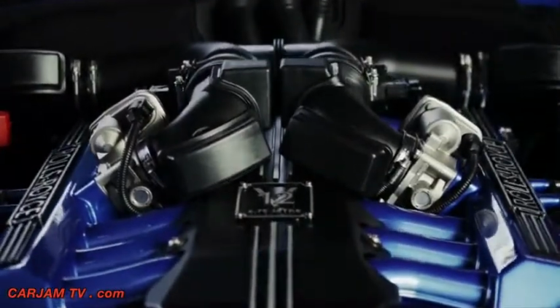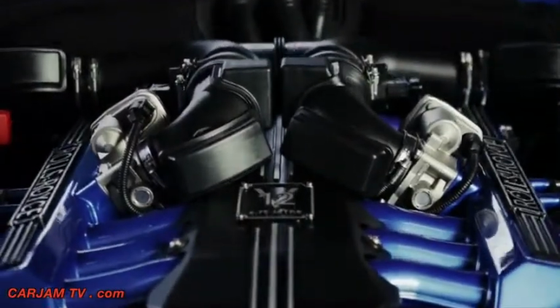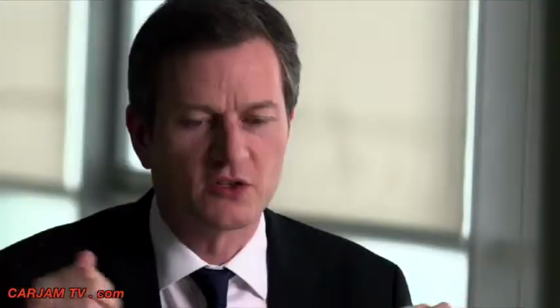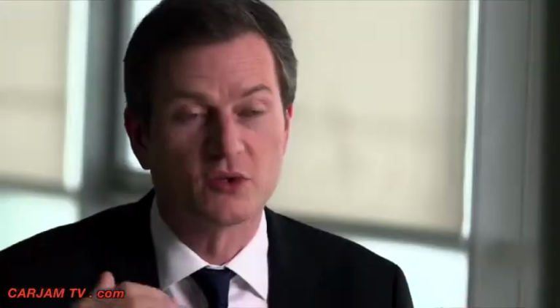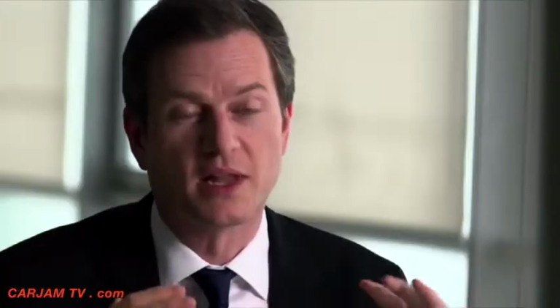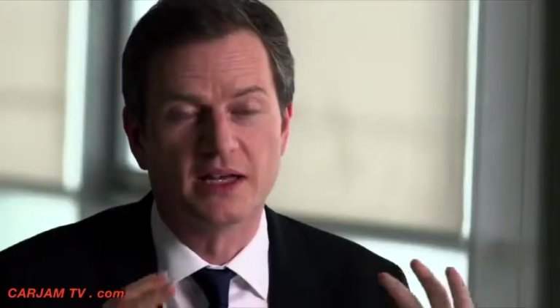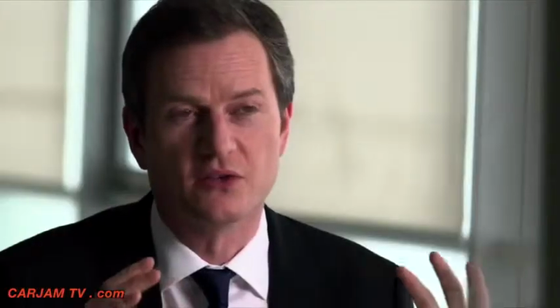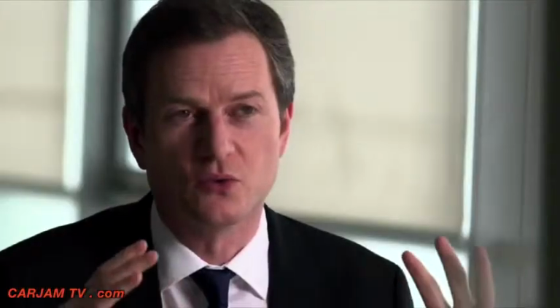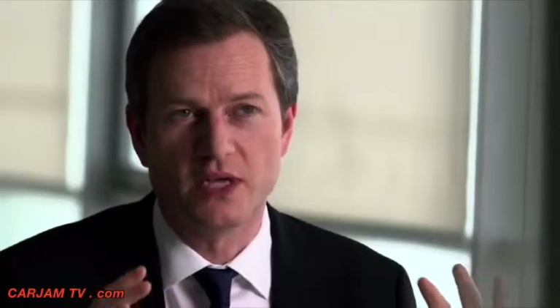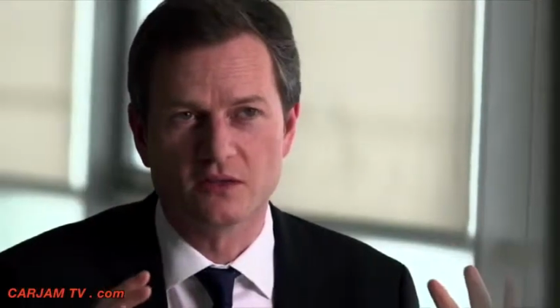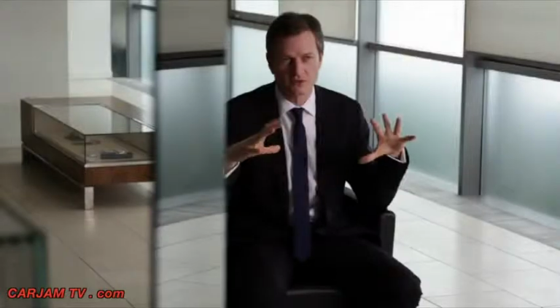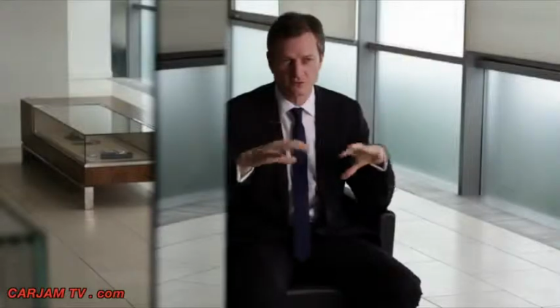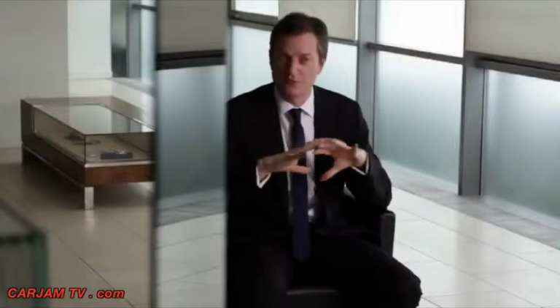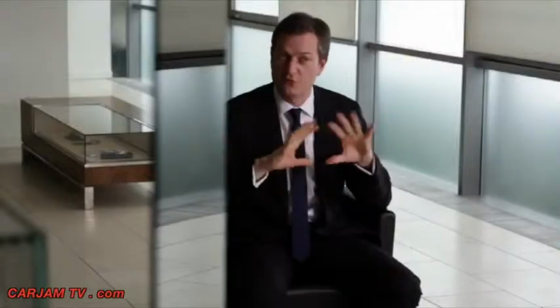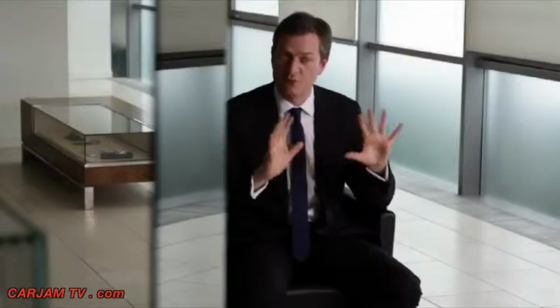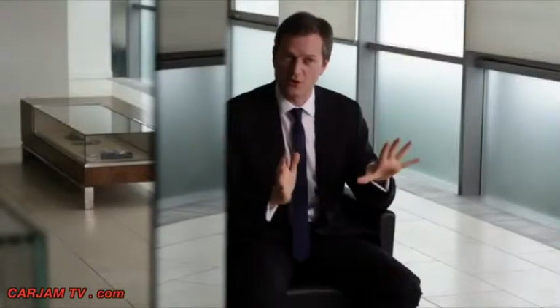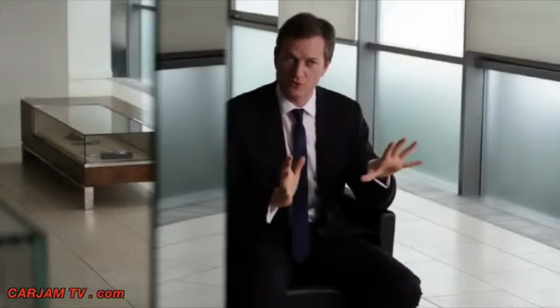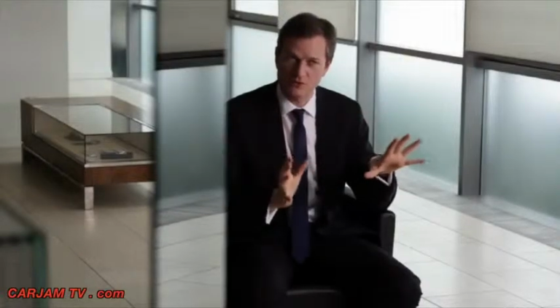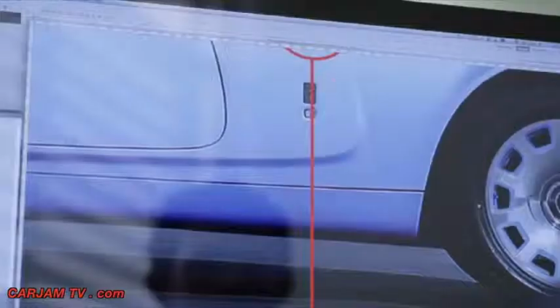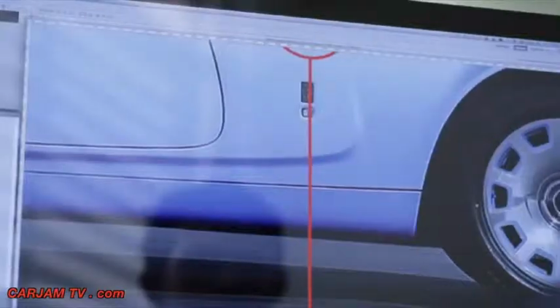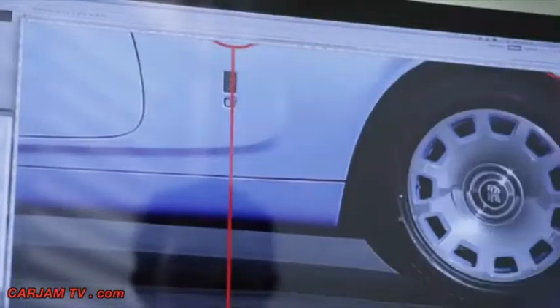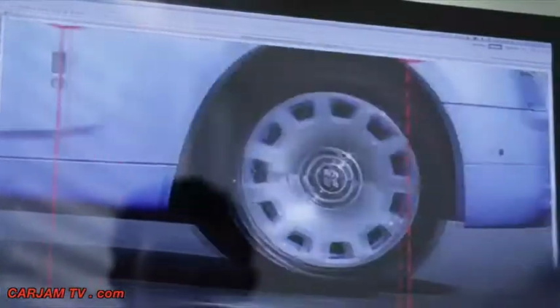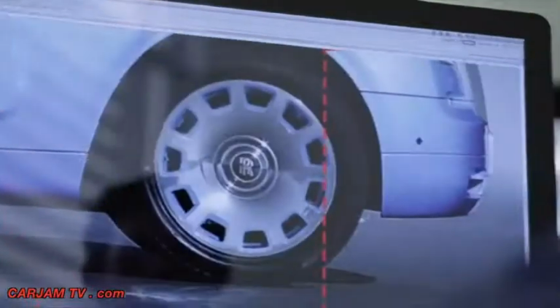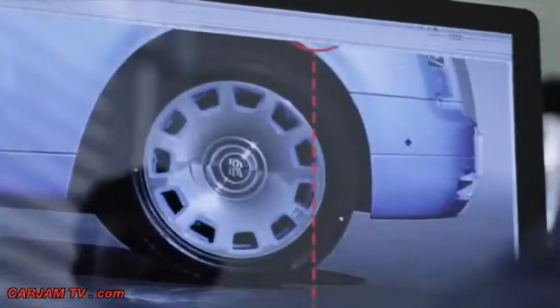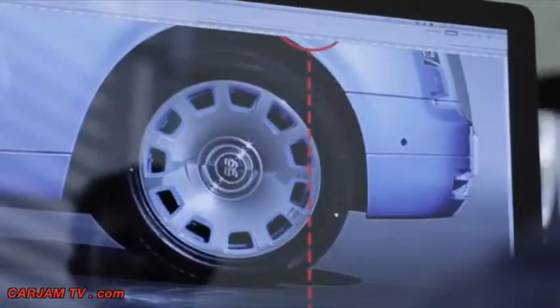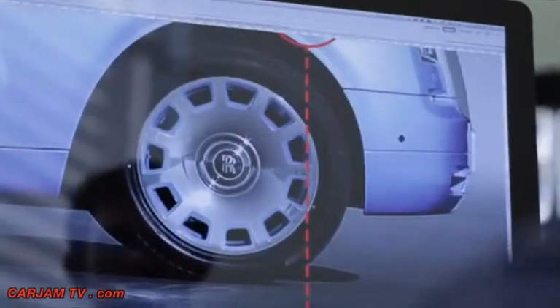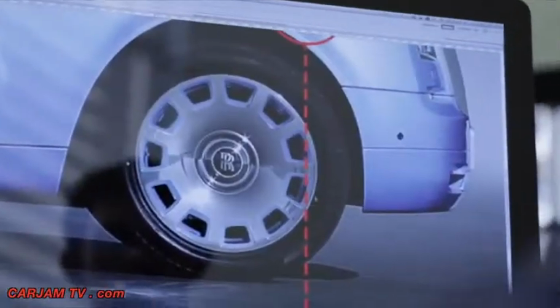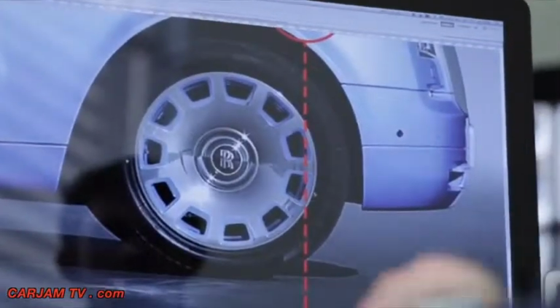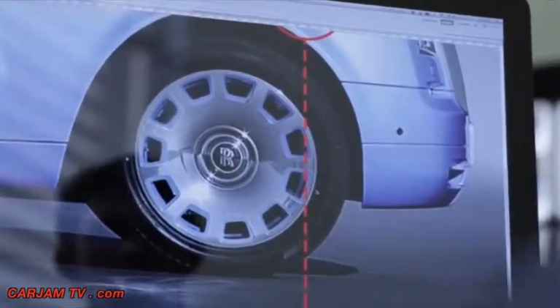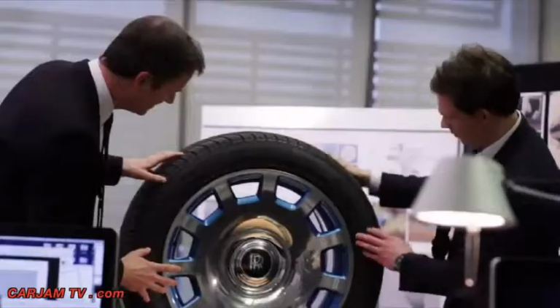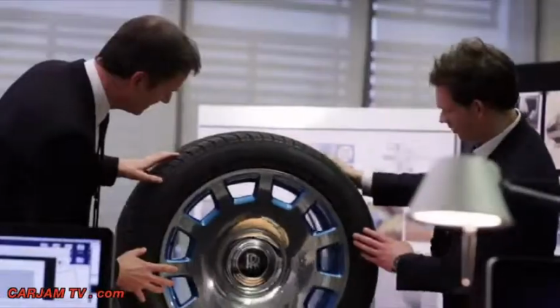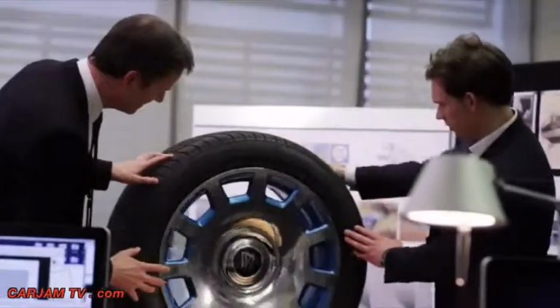It's also applied to the wheels. So we have fully polished wheels, but there is an accent with the same Maggiore blue.